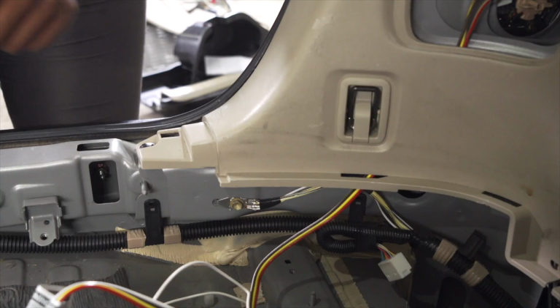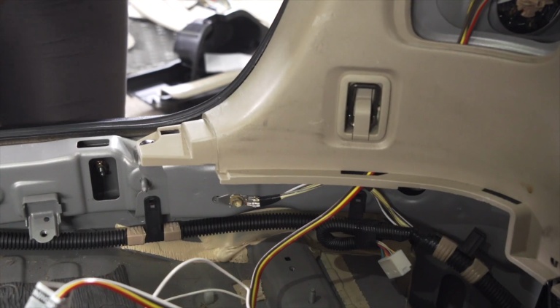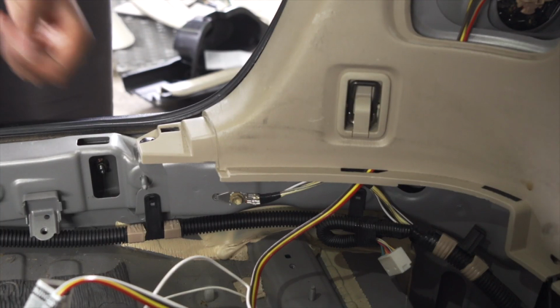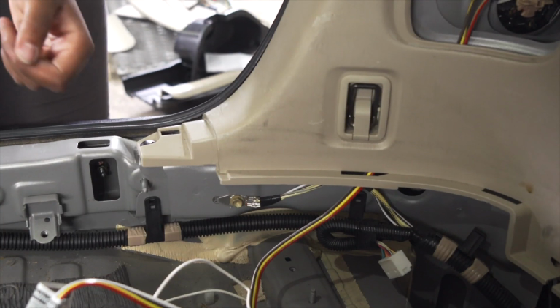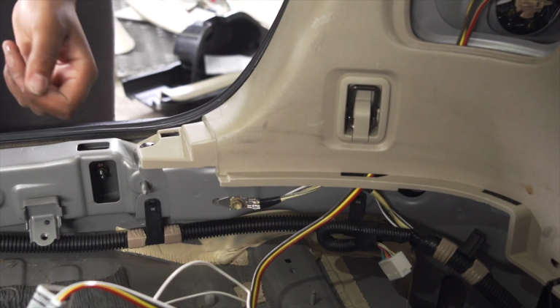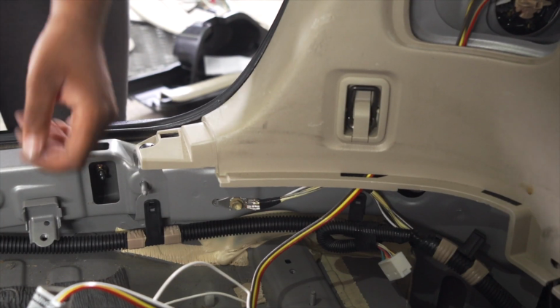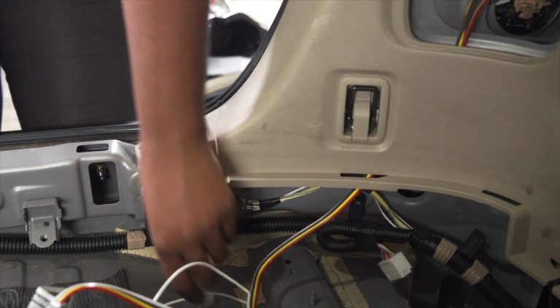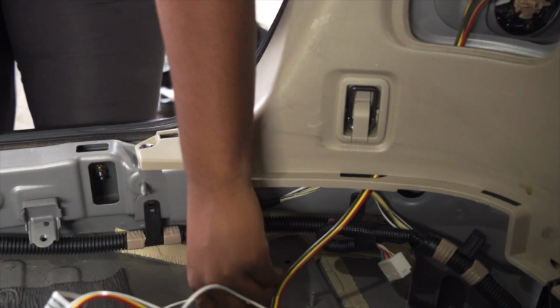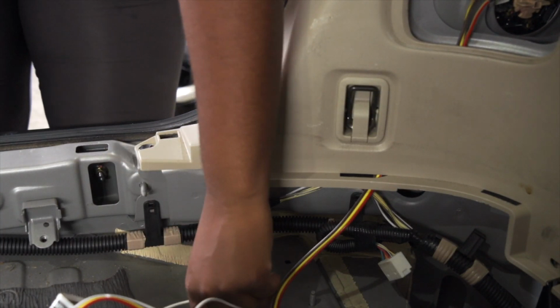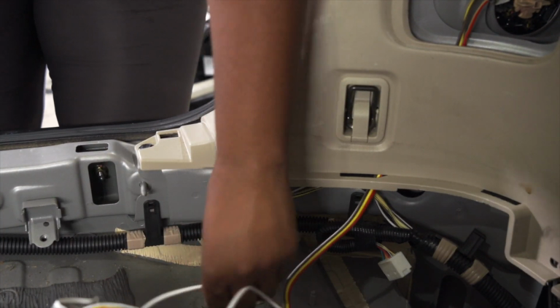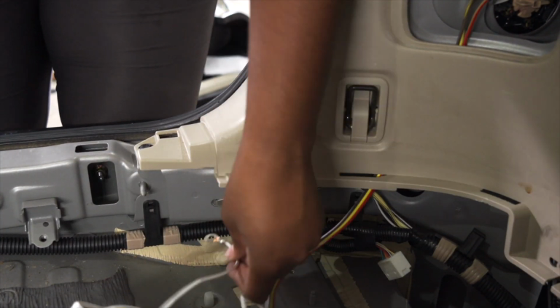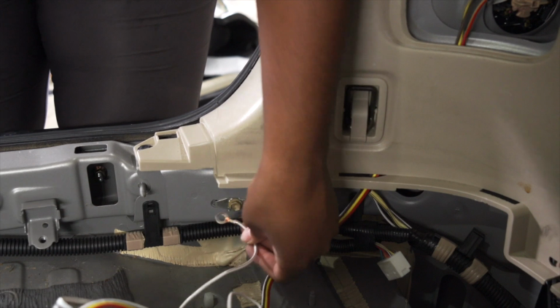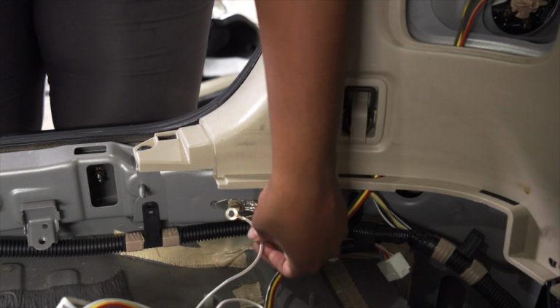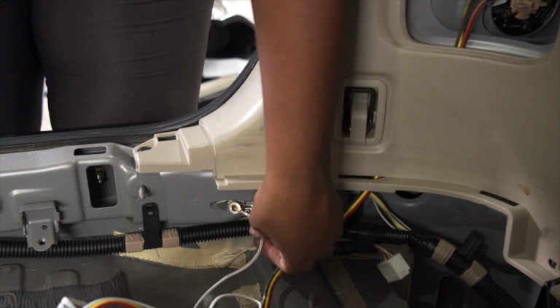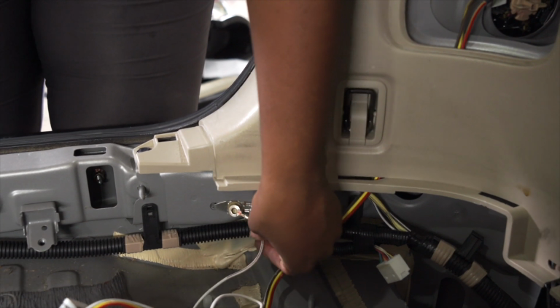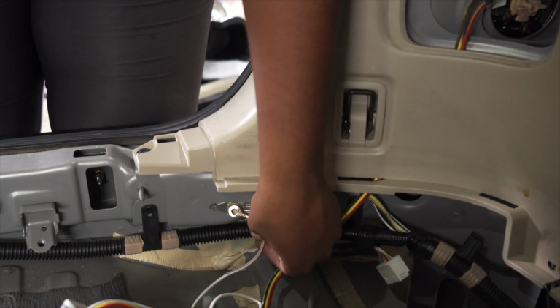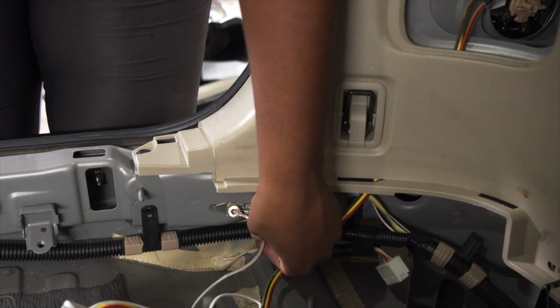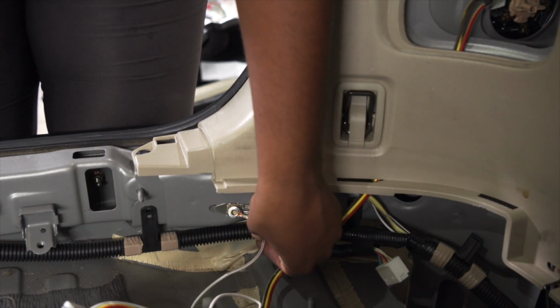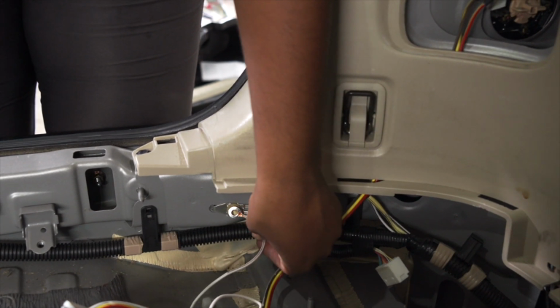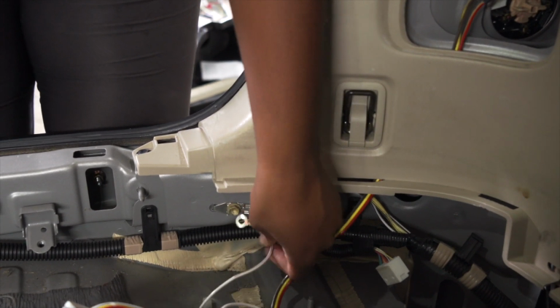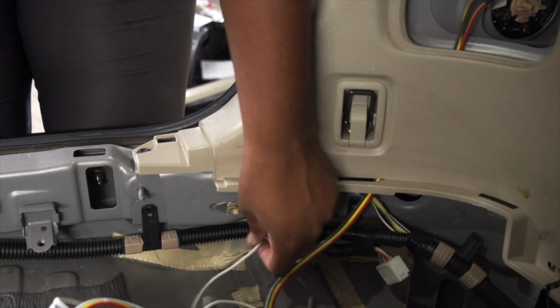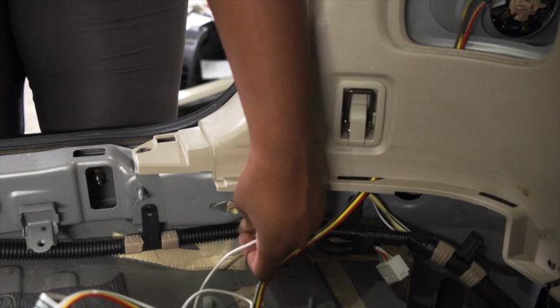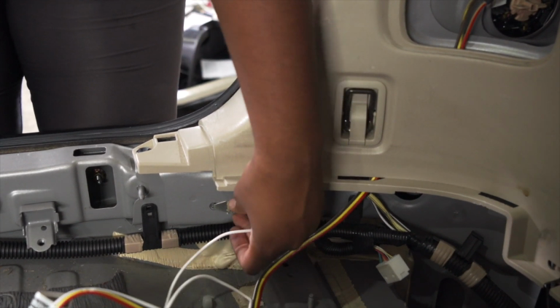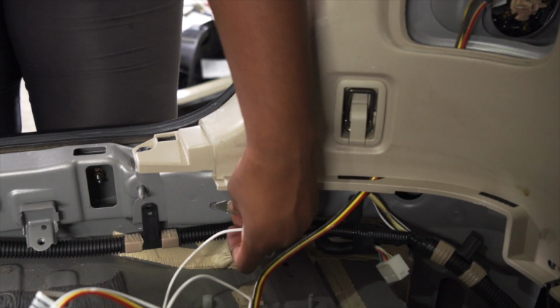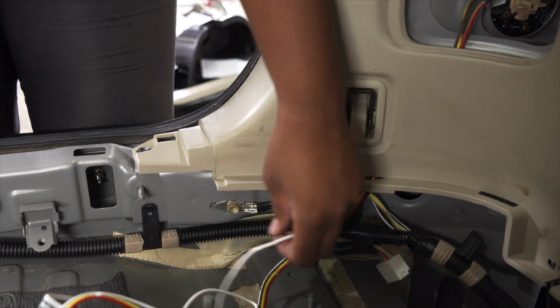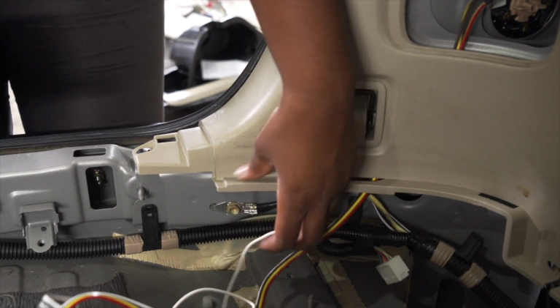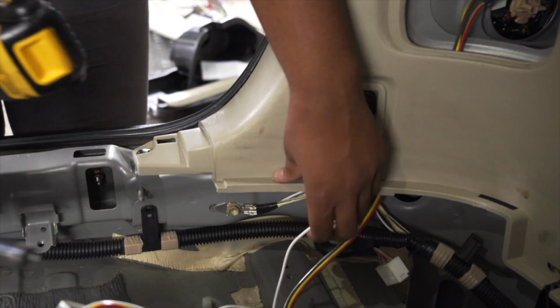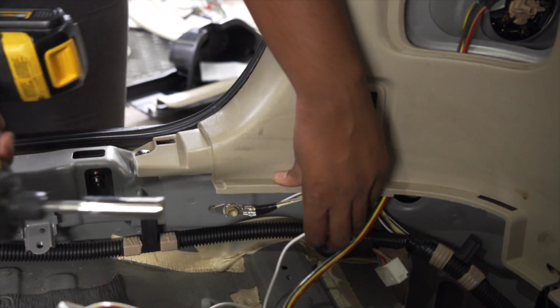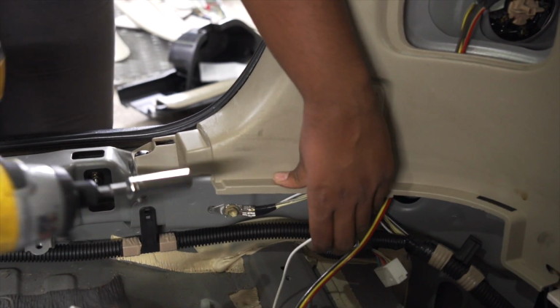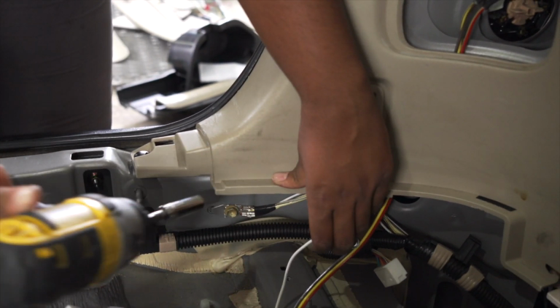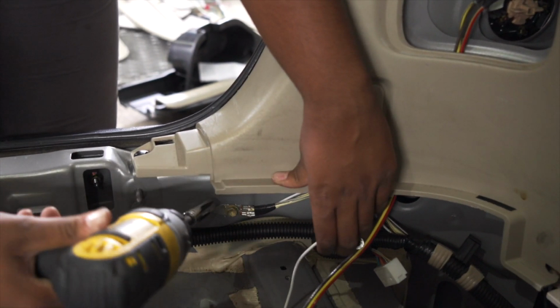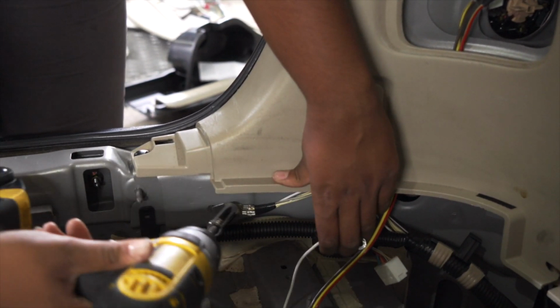So we need to ground our wires. To do so, we're going to place the wire right here and remove this bolt using a 10-millimeter socket.